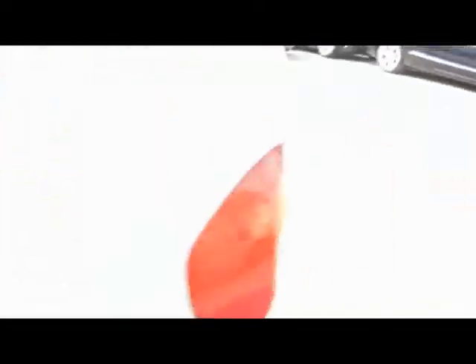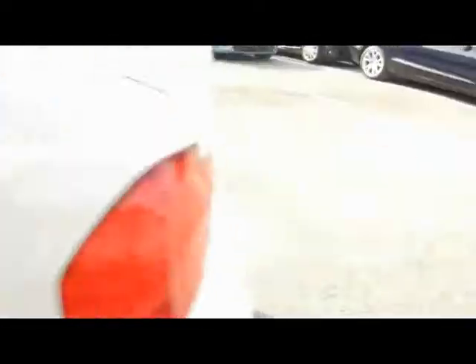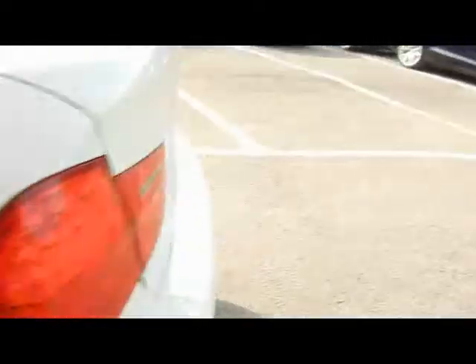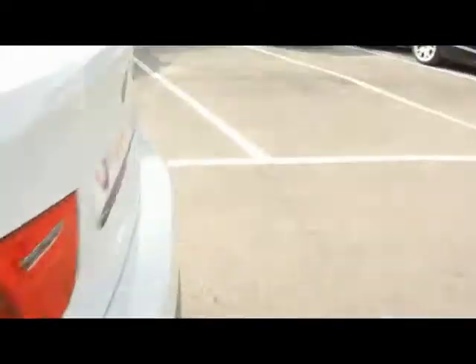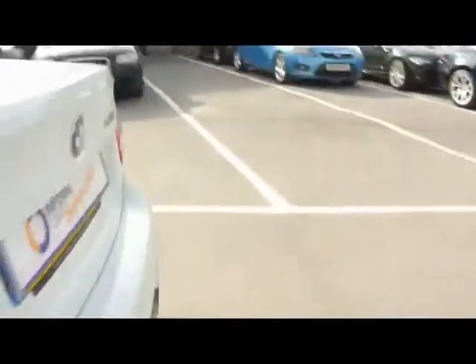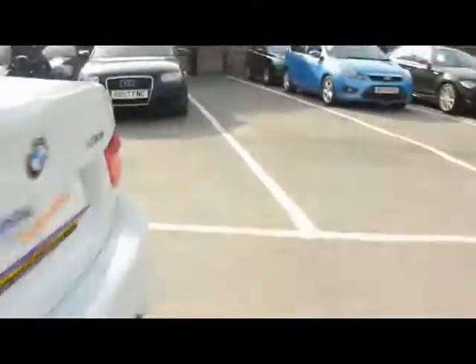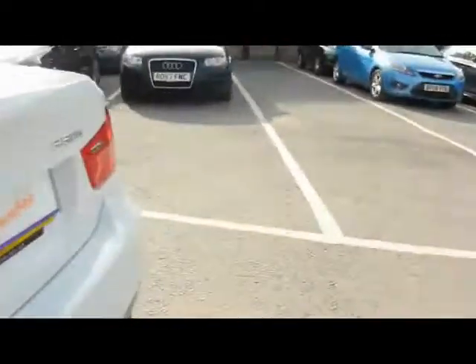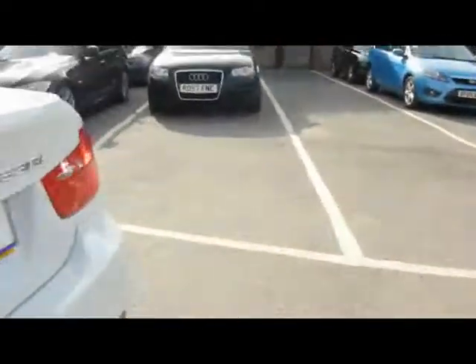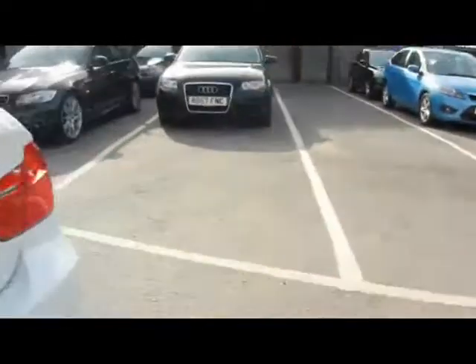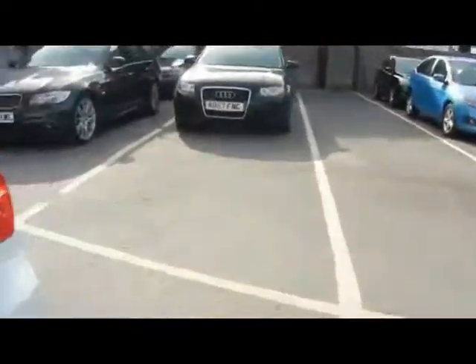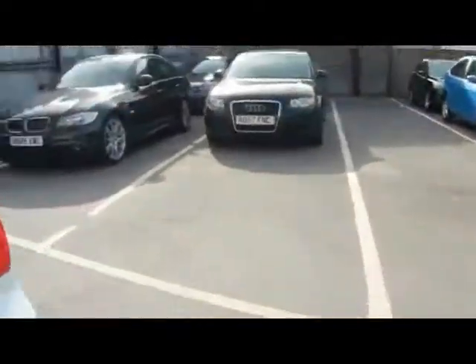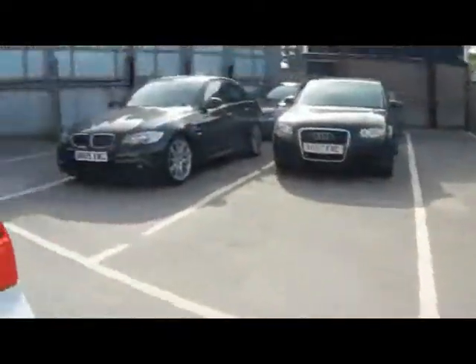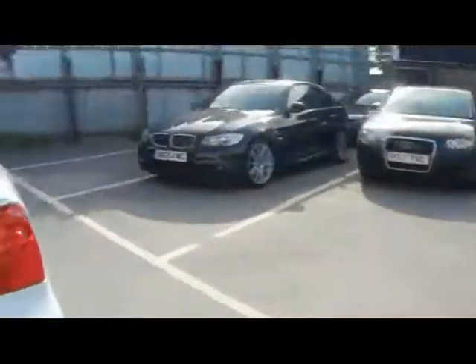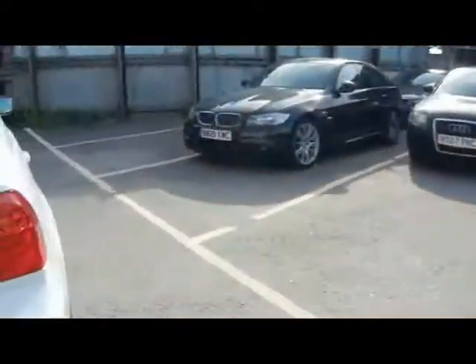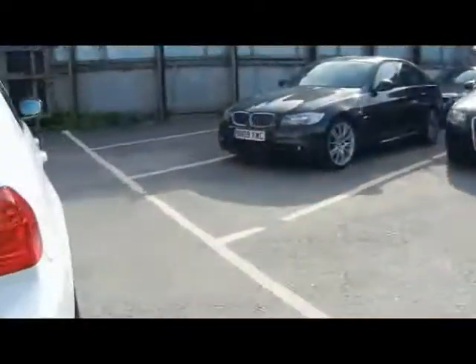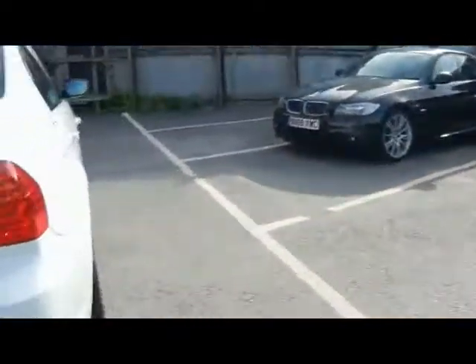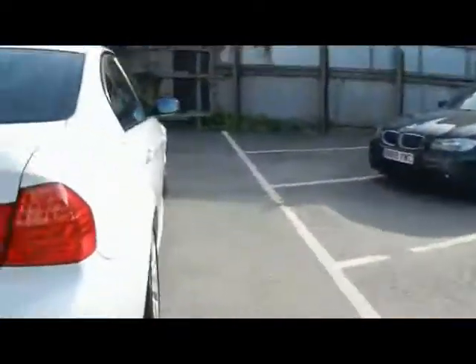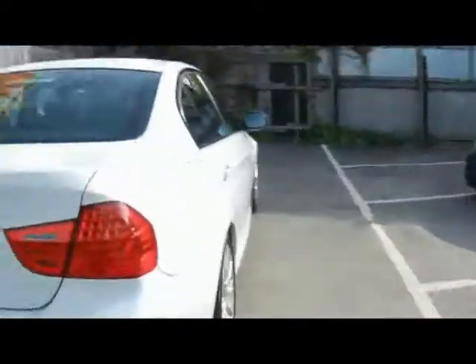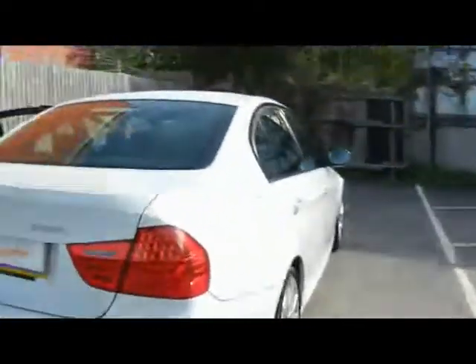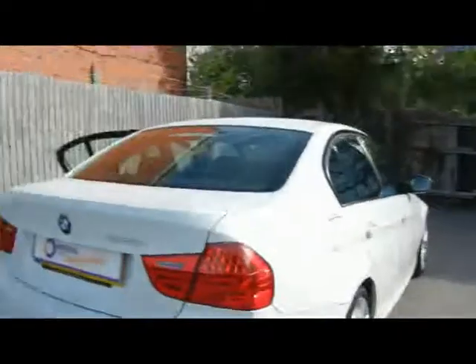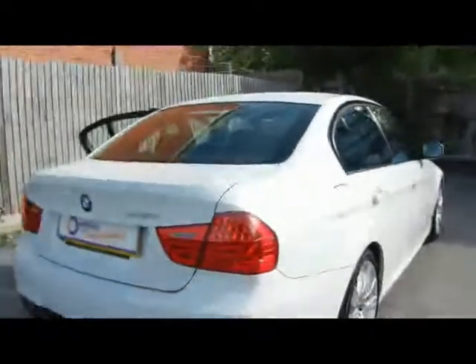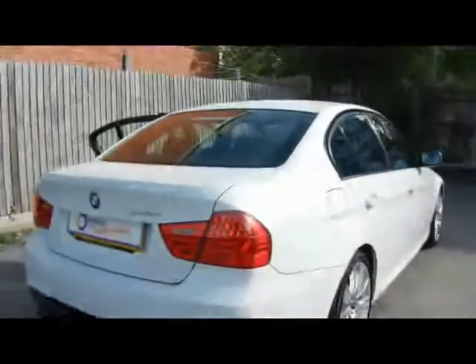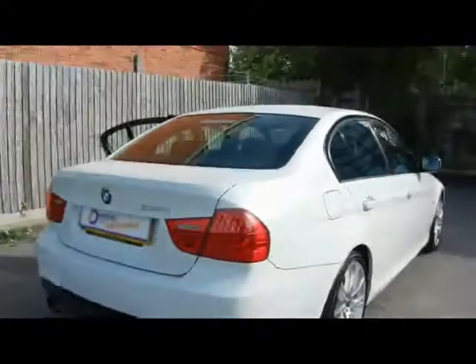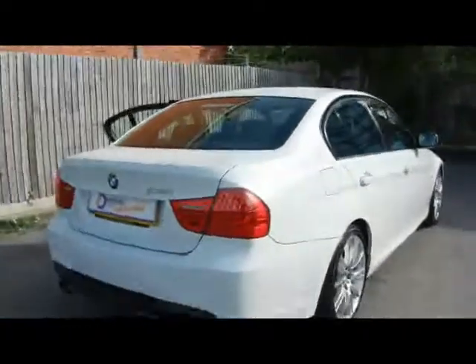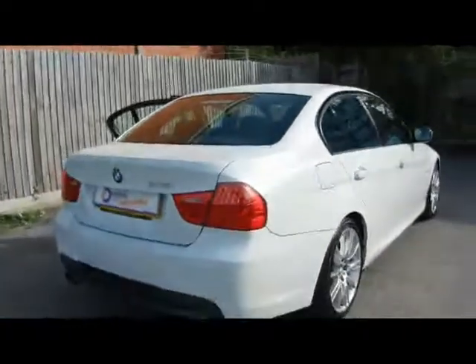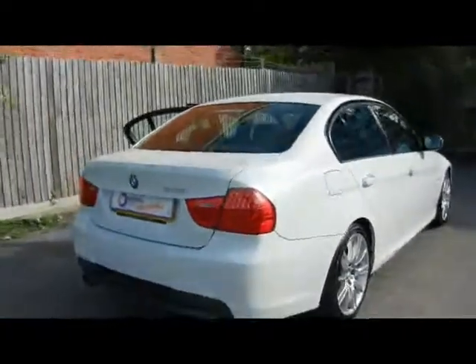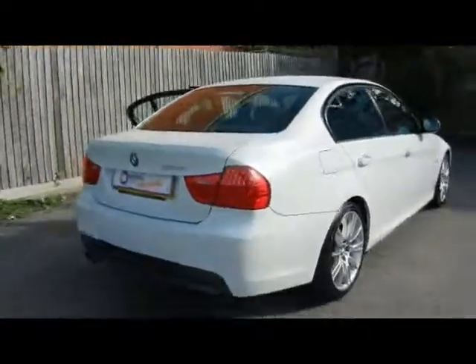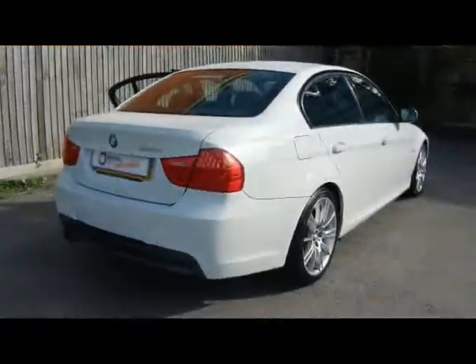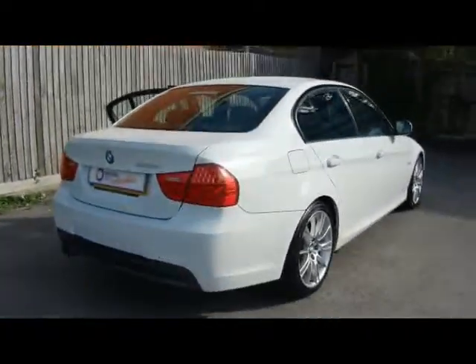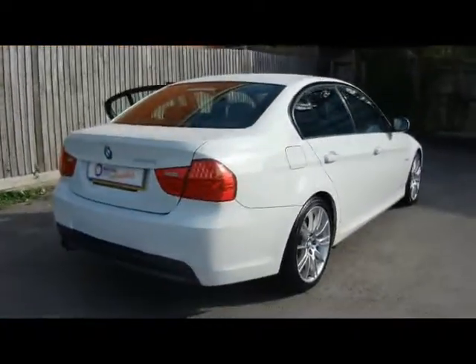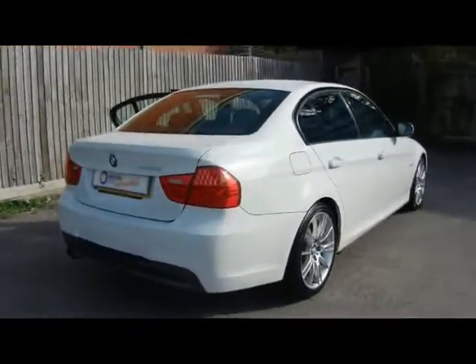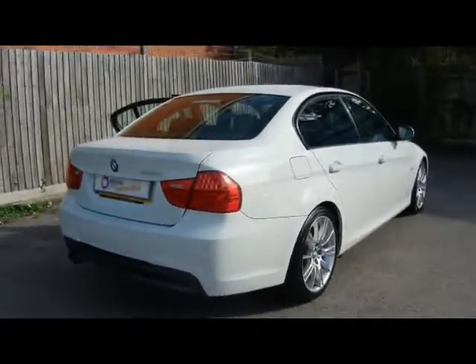So if you'd like any more information on this car, please feel free to give us a call. Thanks for watching.